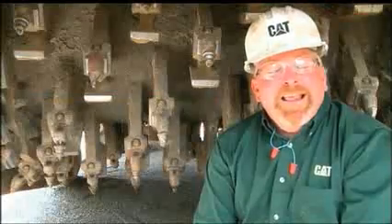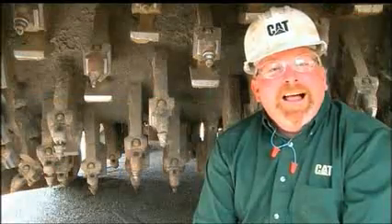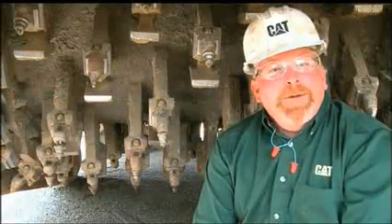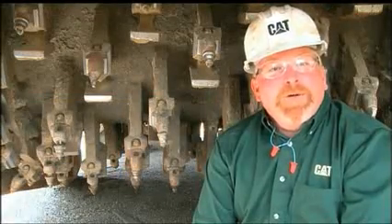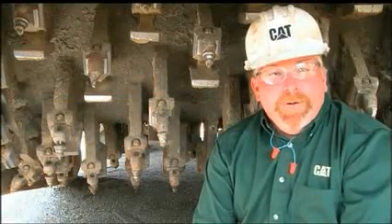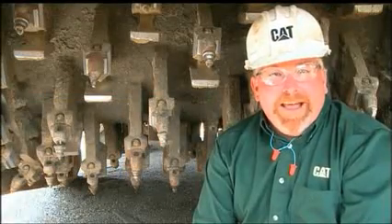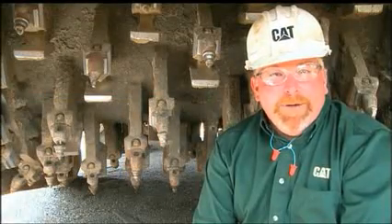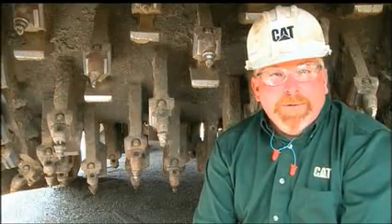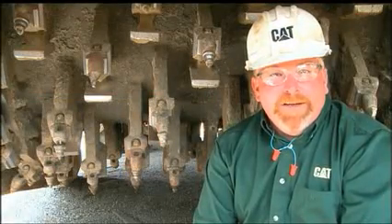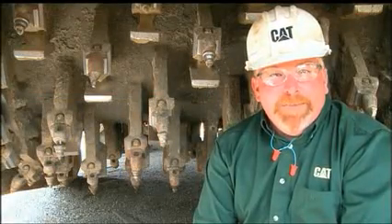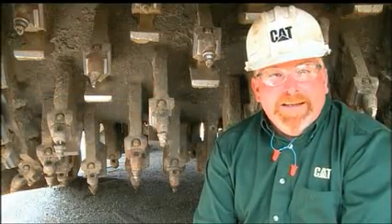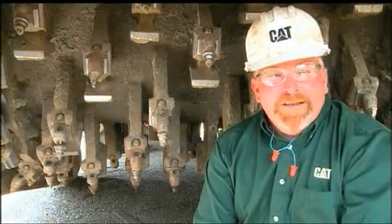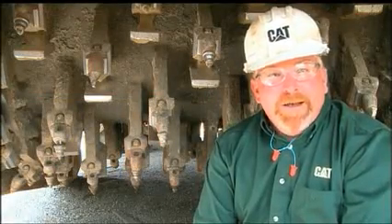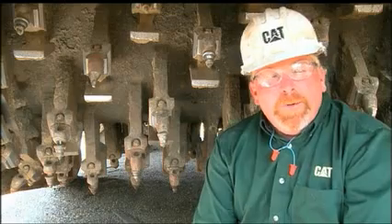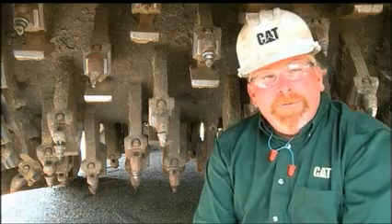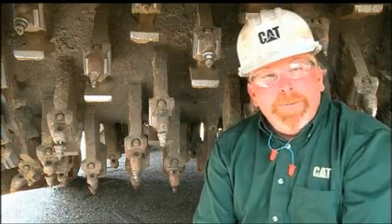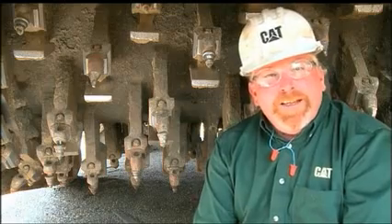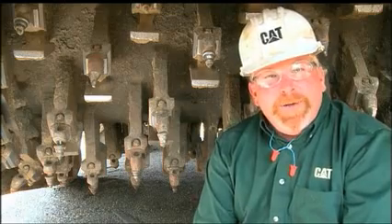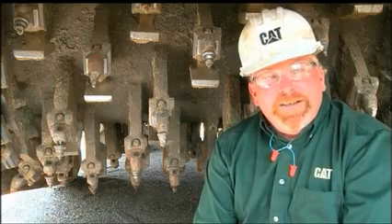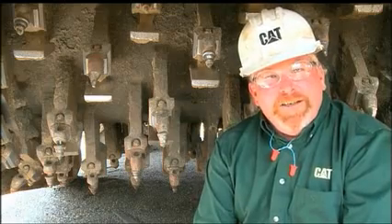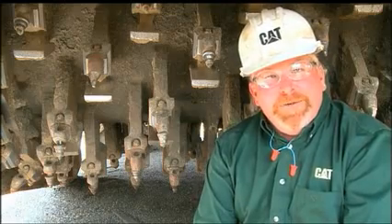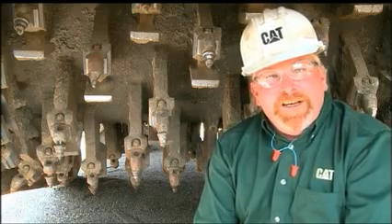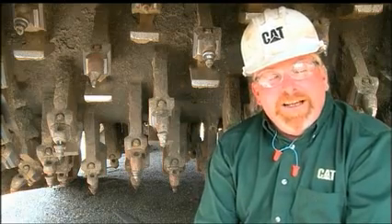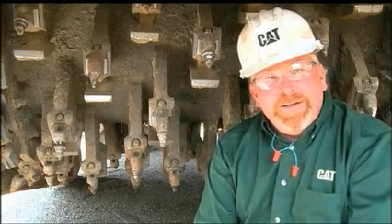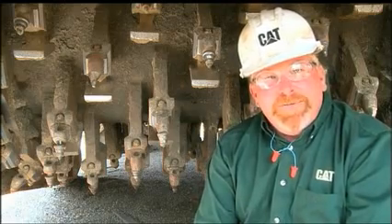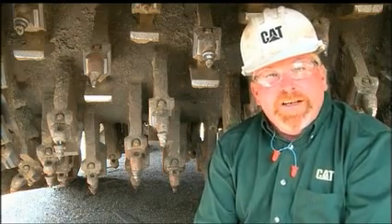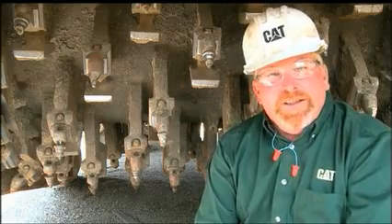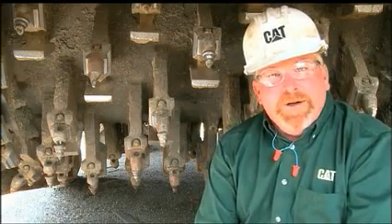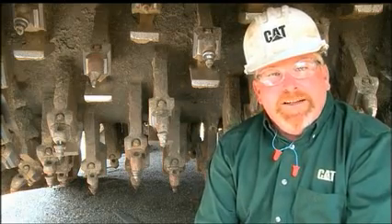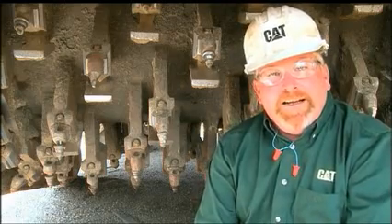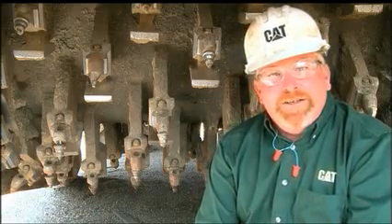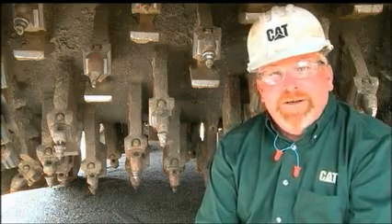Hi, I'm Nick Rummel with Caterpillar Preventive Maintenance. While performing an inspection on this machine, I noticed a few things on the rotor I'd like to show you.